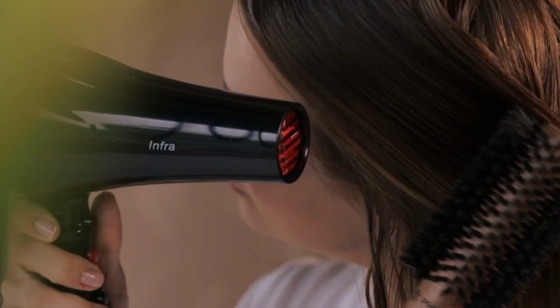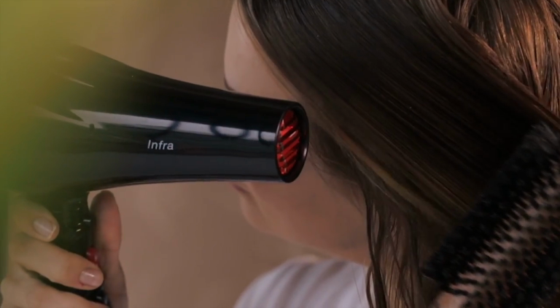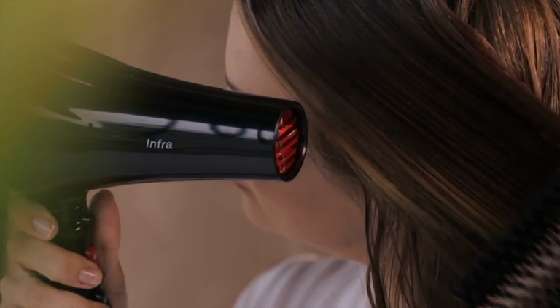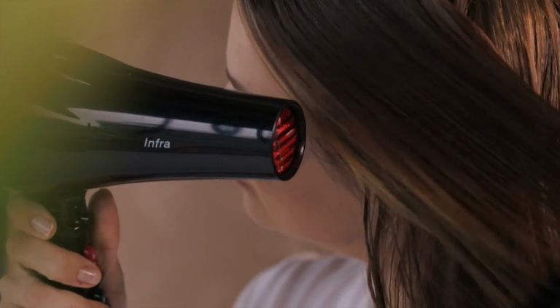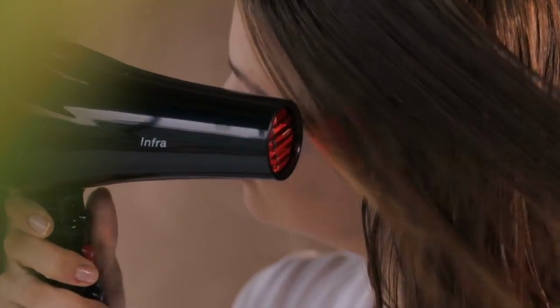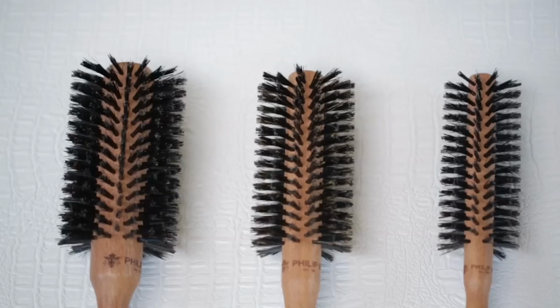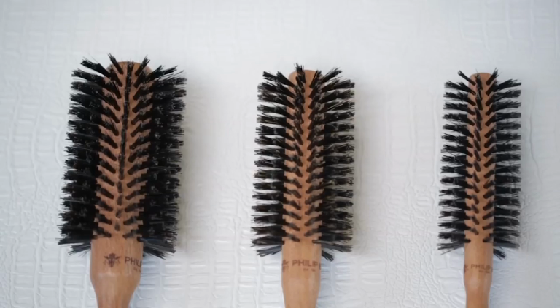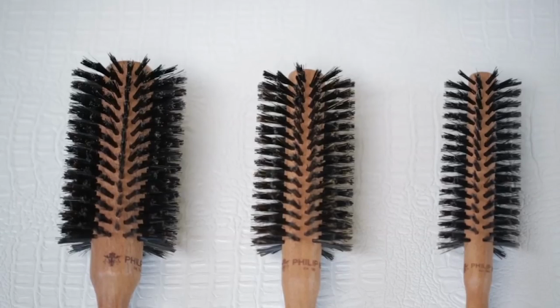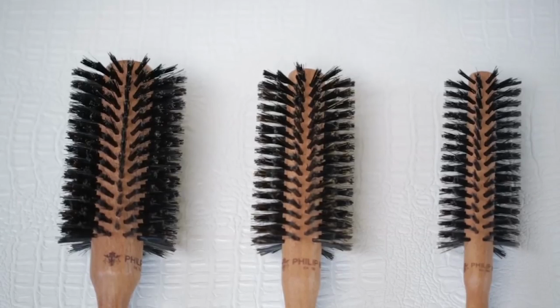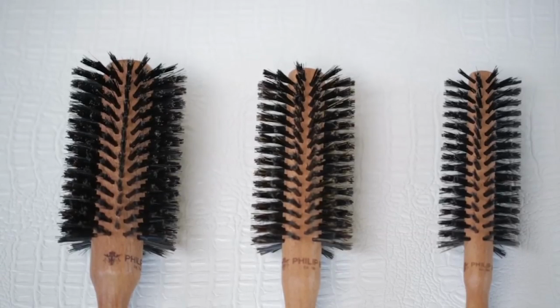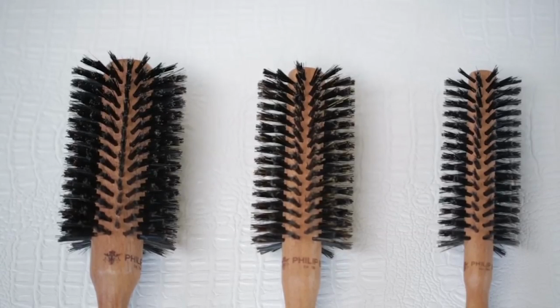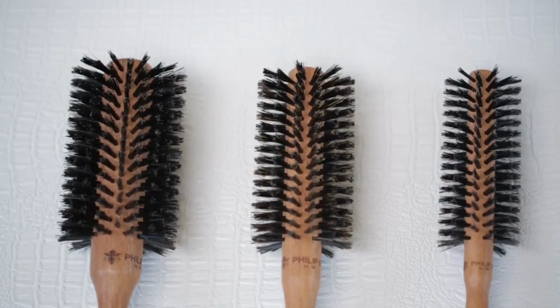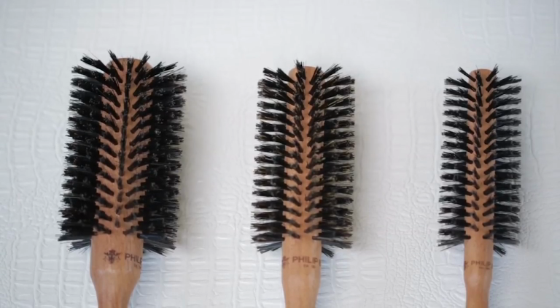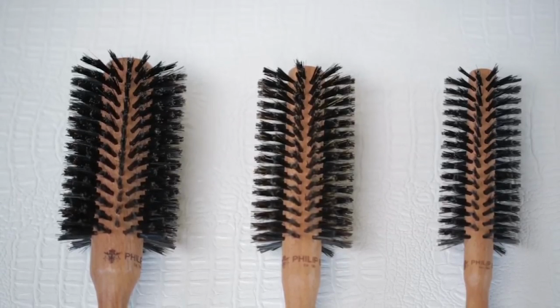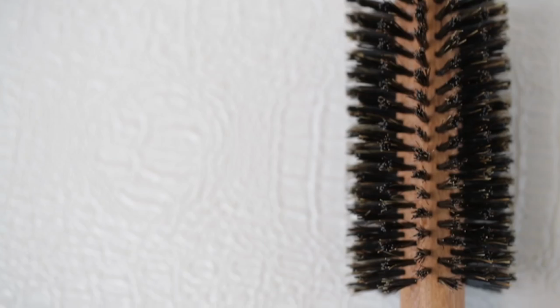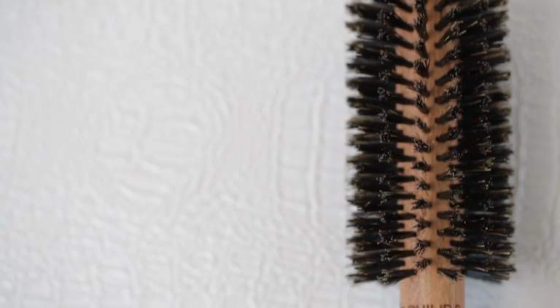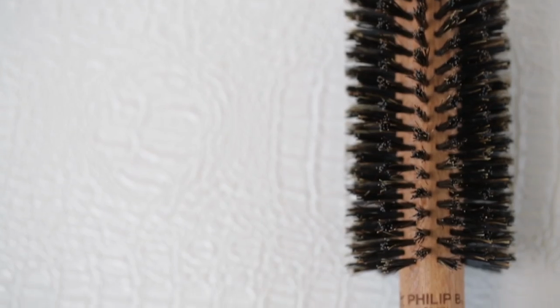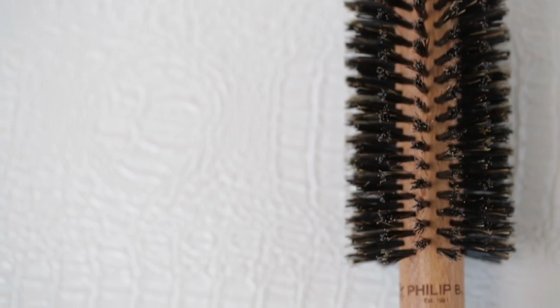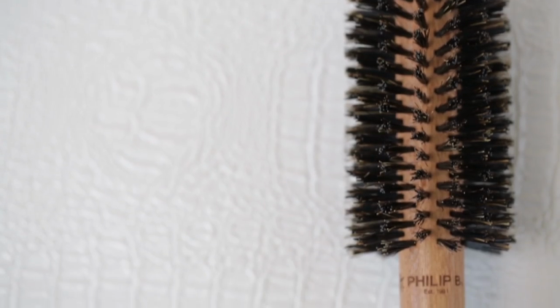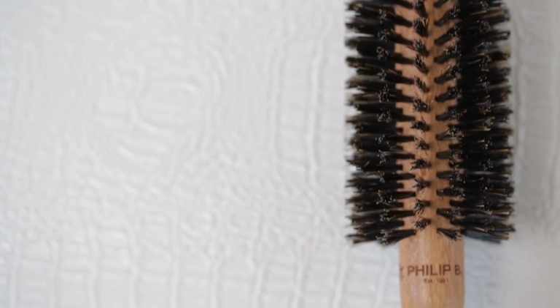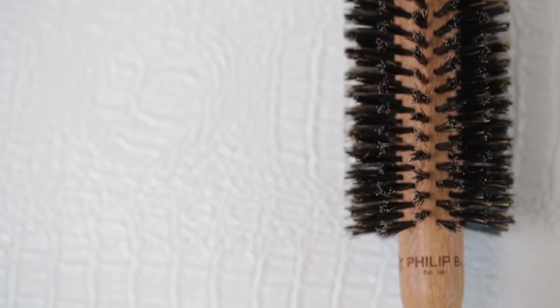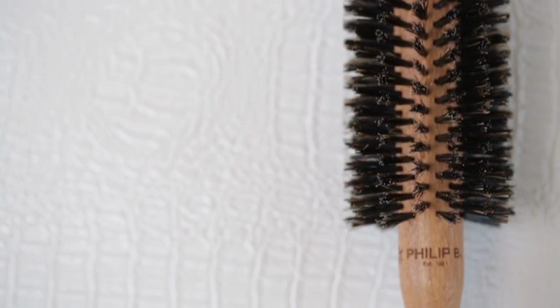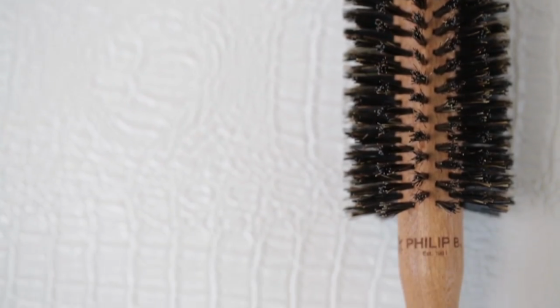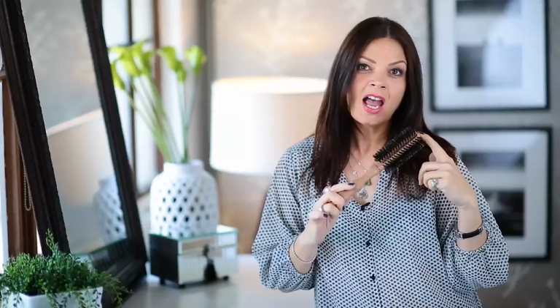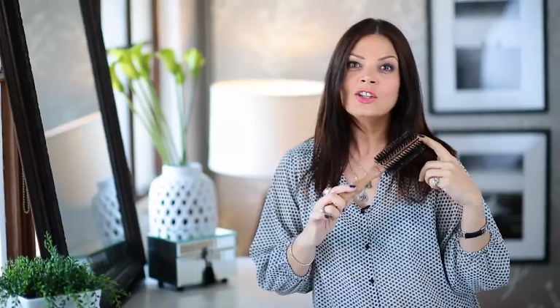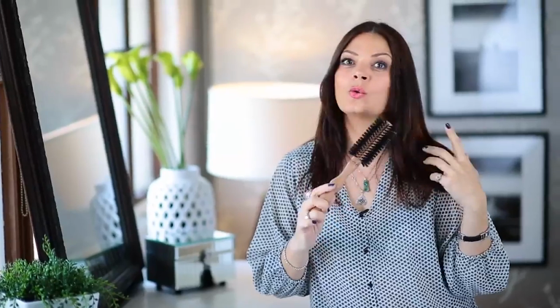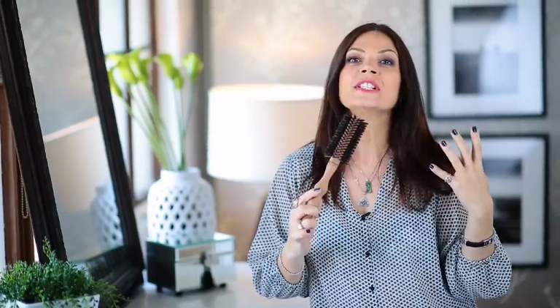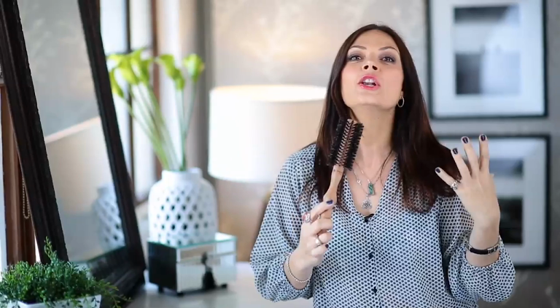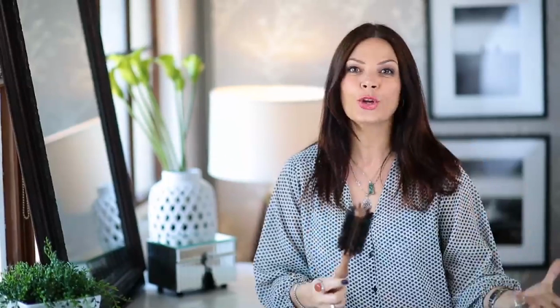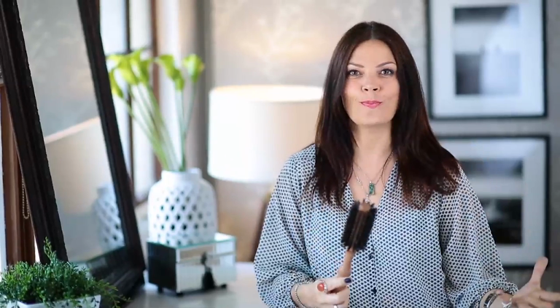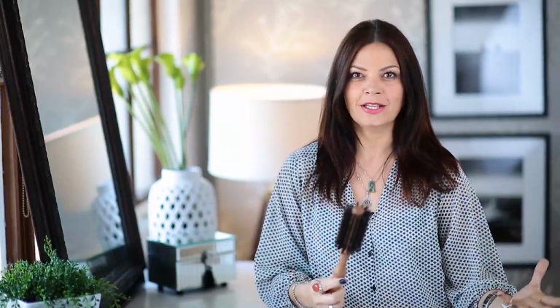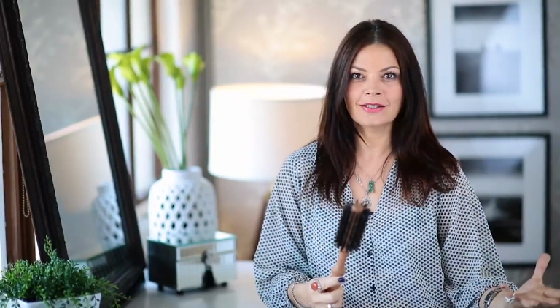So don't waste time going for second best. Go straight for Philip B and you'll always look your best.